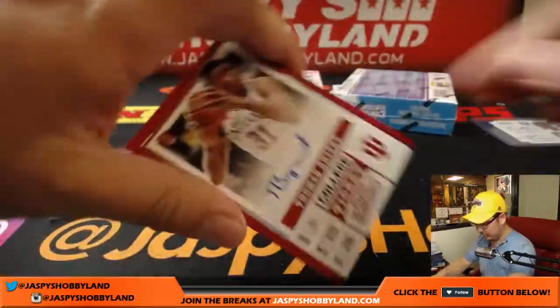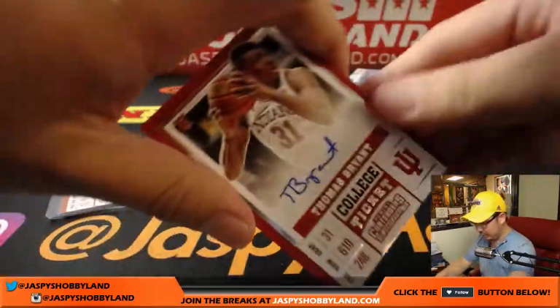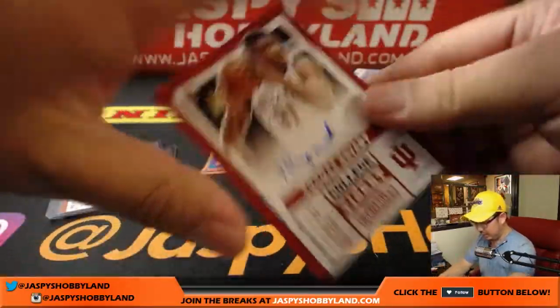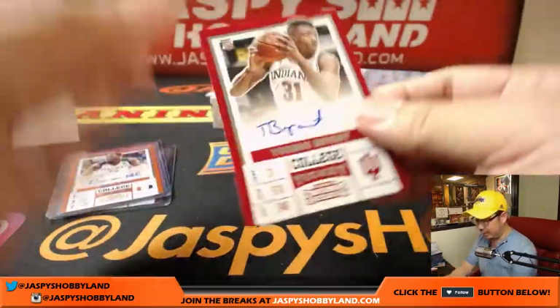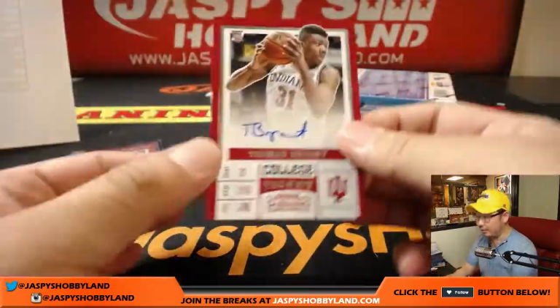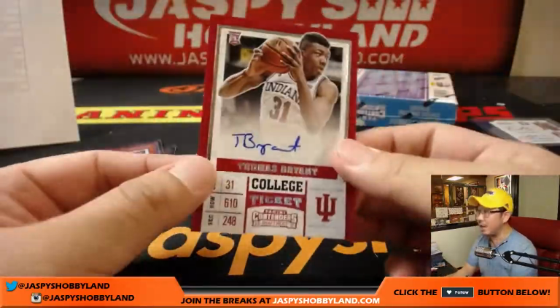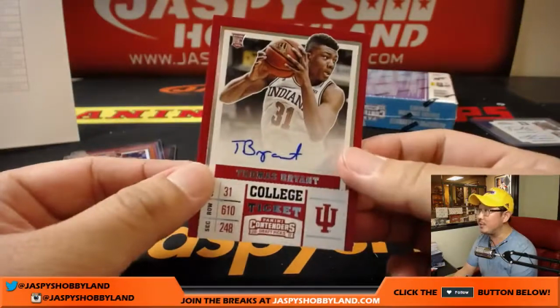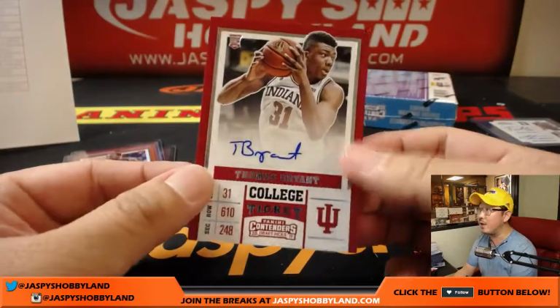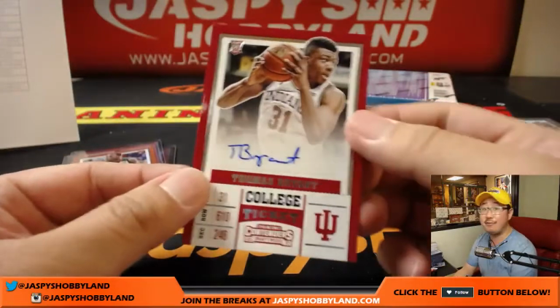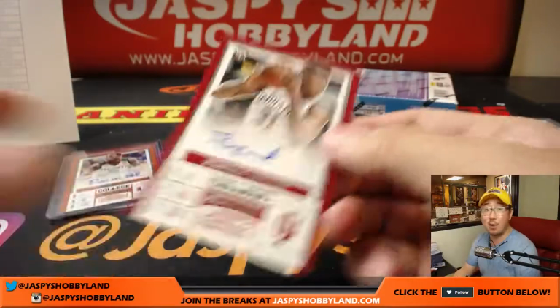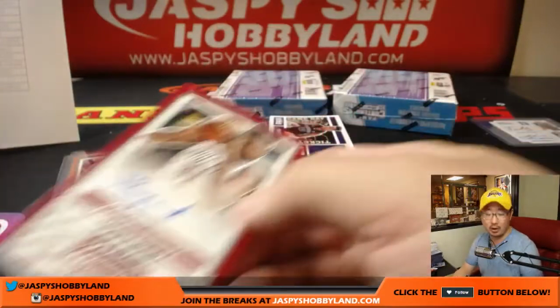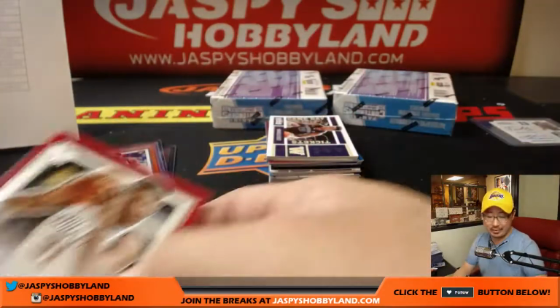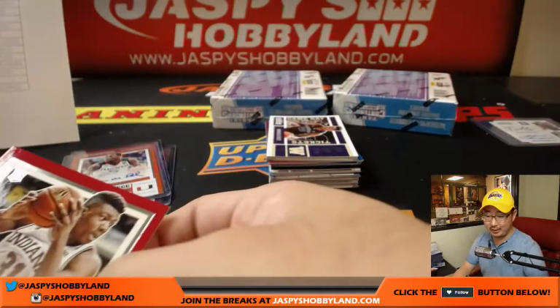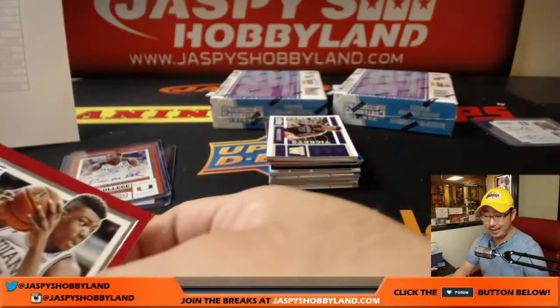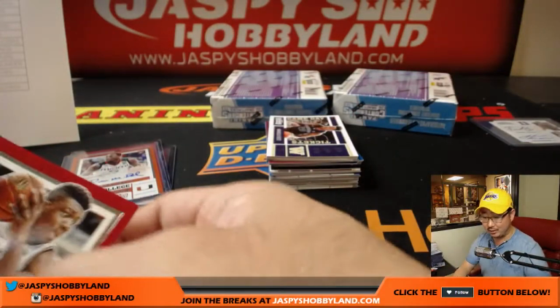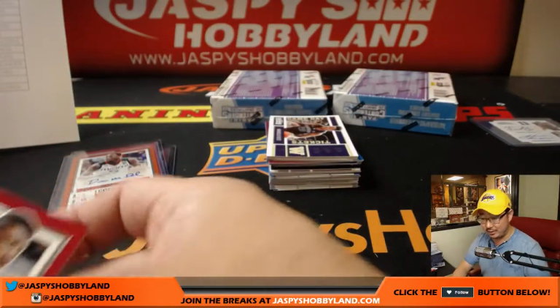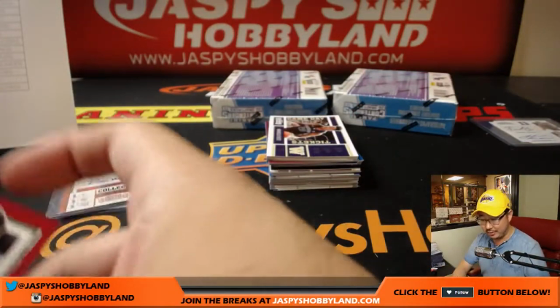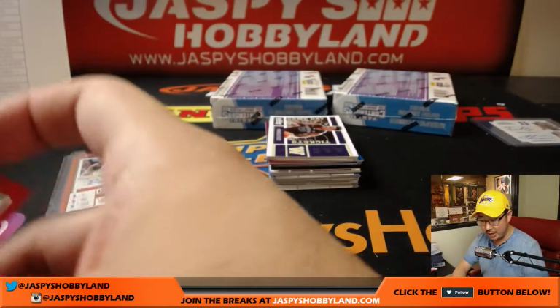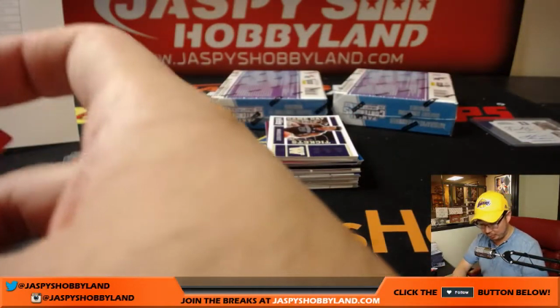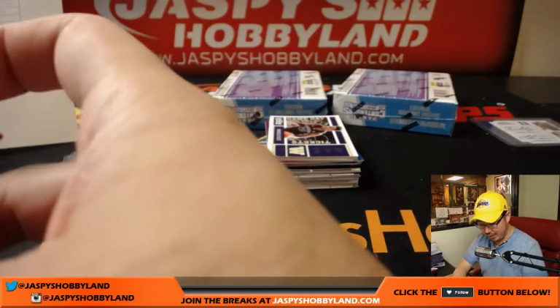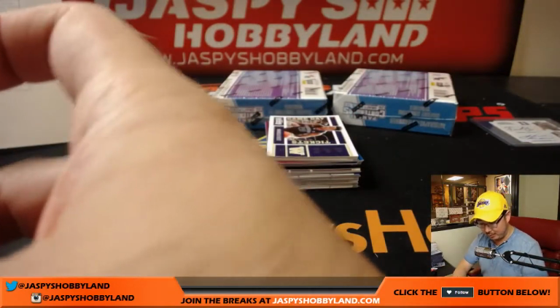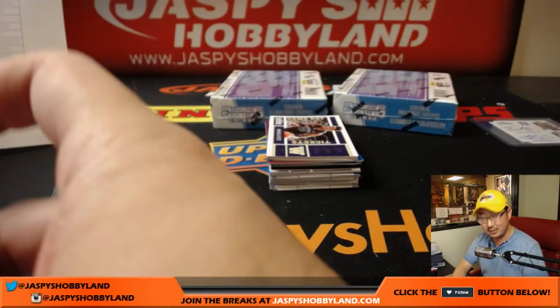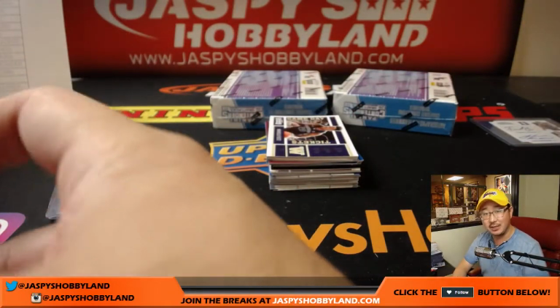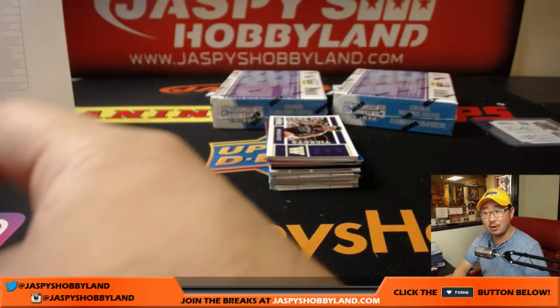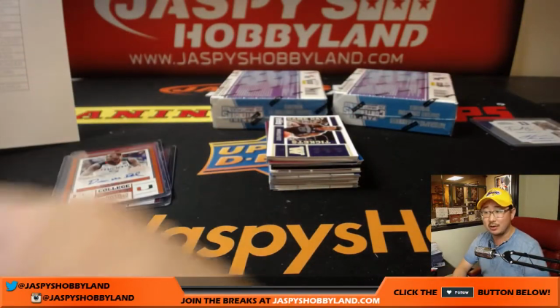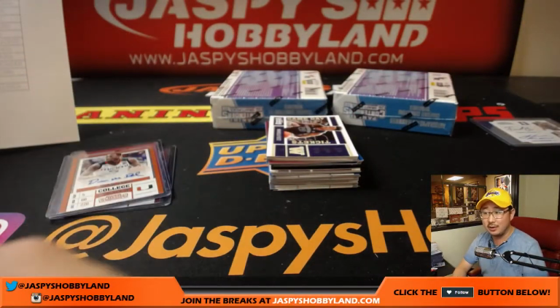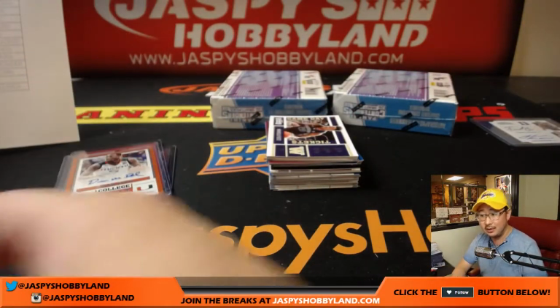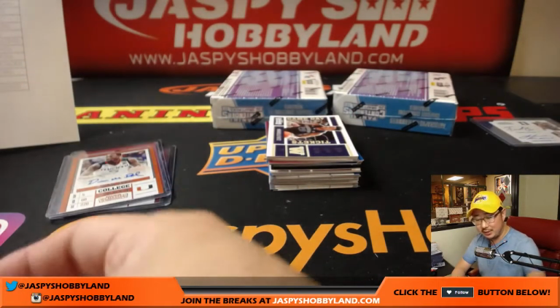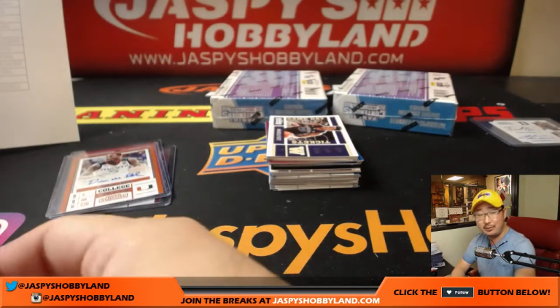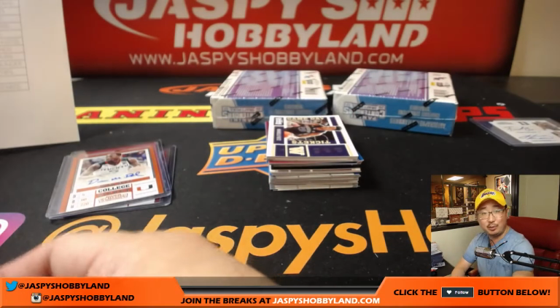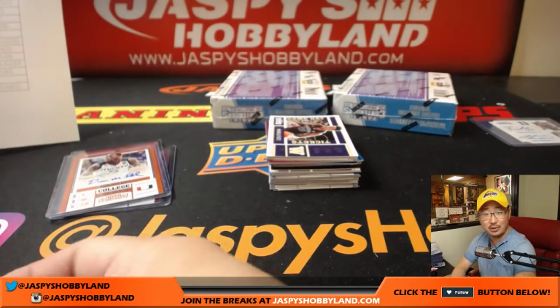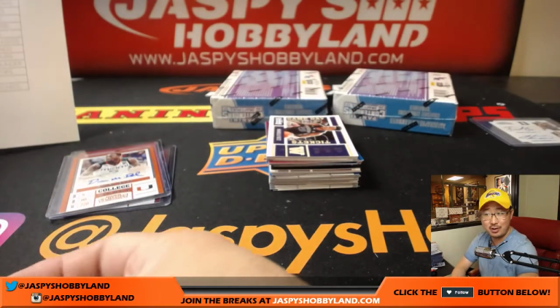And another Thomas Bryant for Mark and the Lakers — starting your Thomas Bryant PC, Mark. Acceptable.